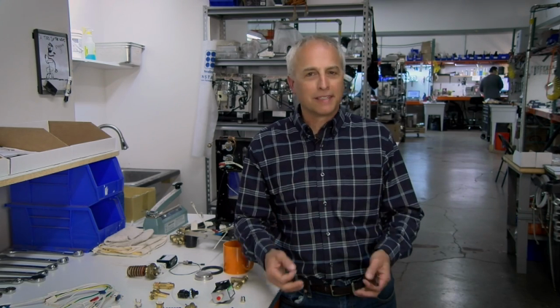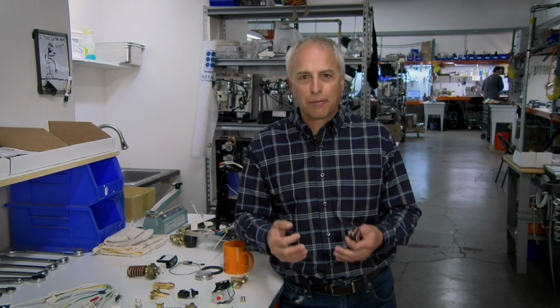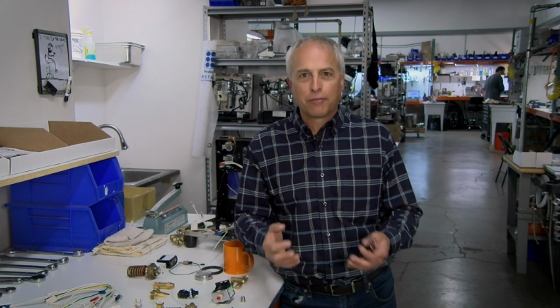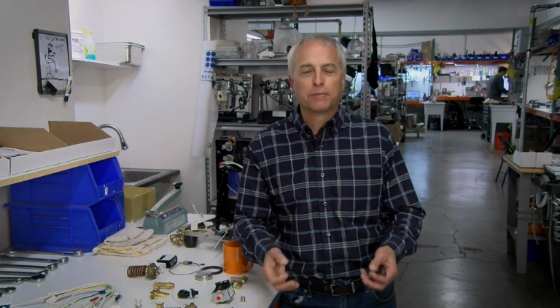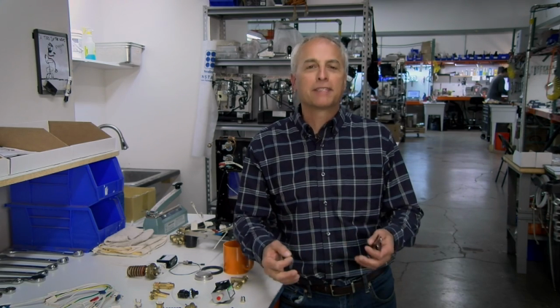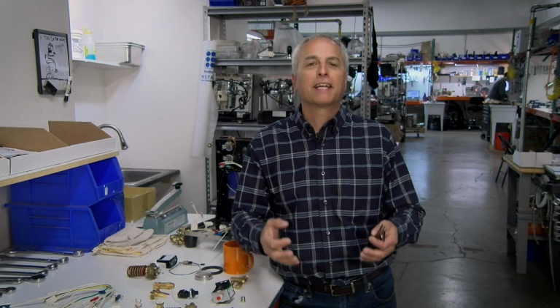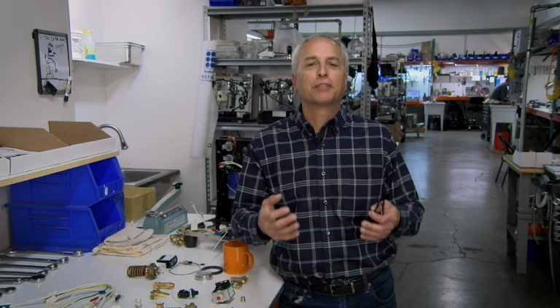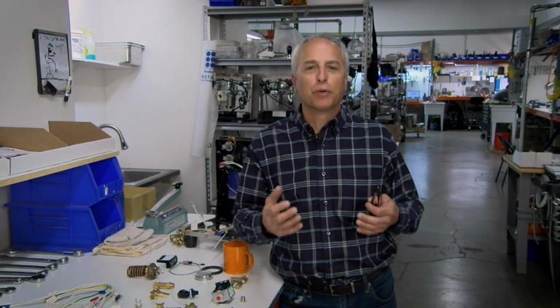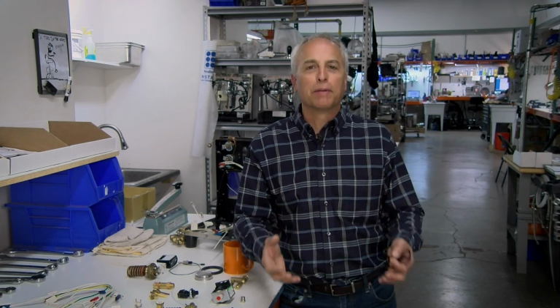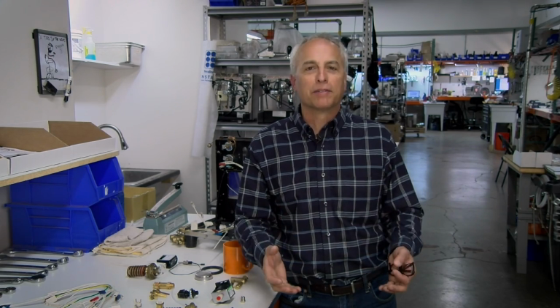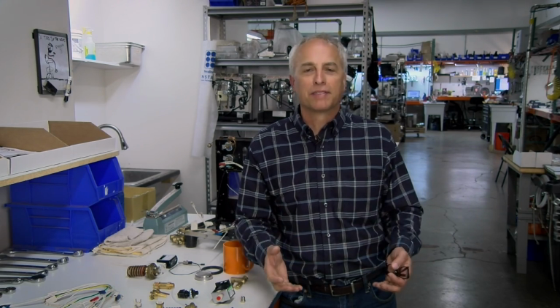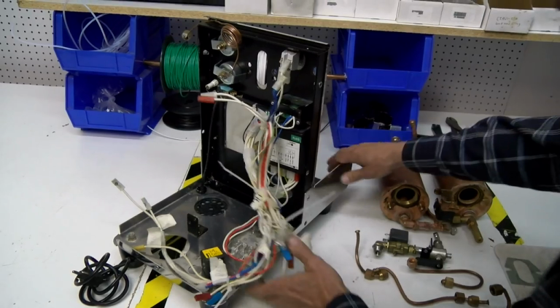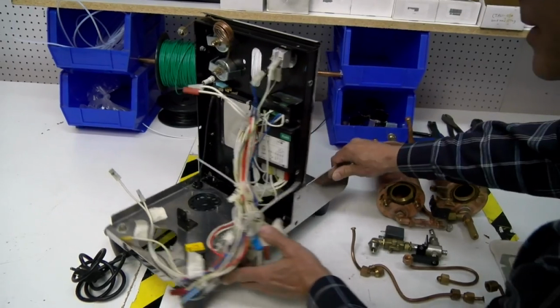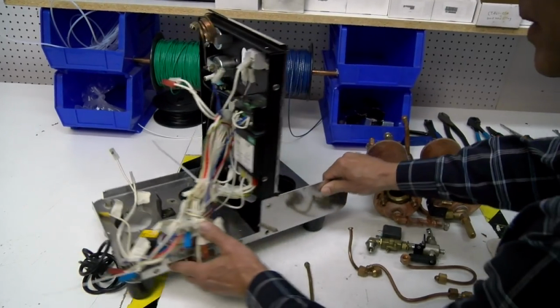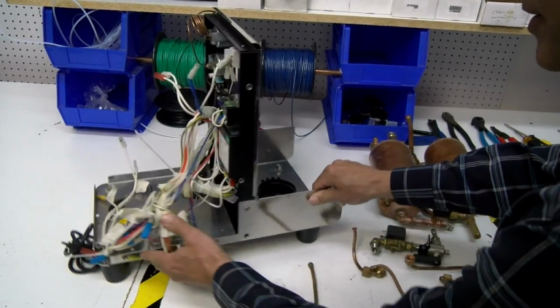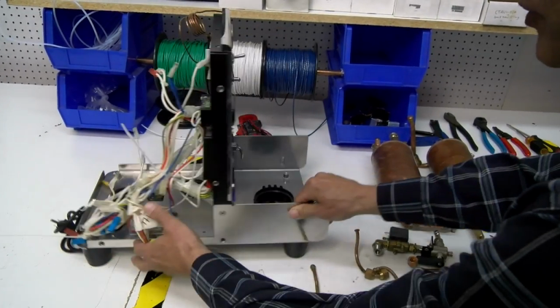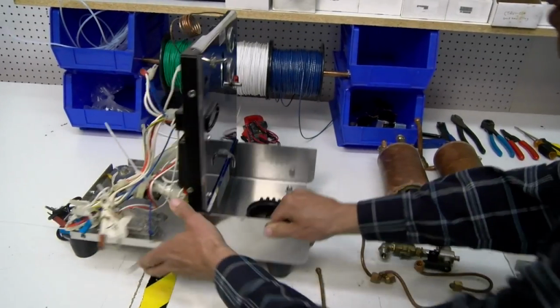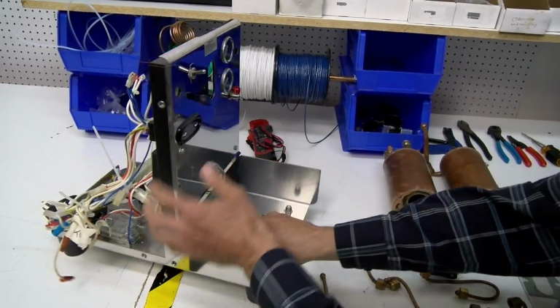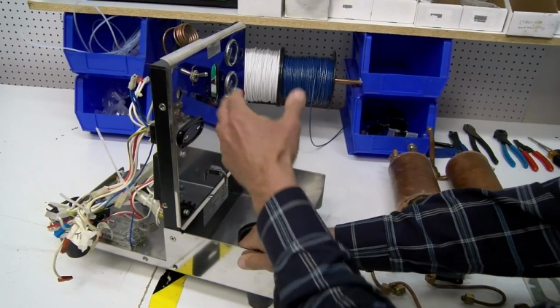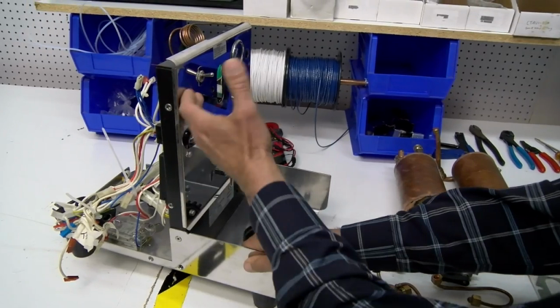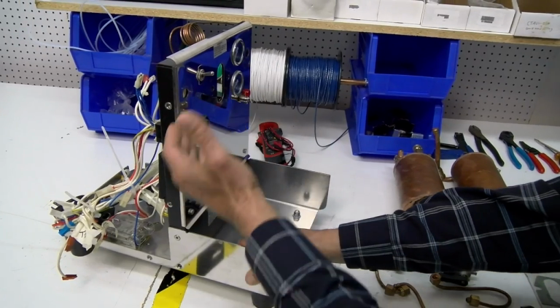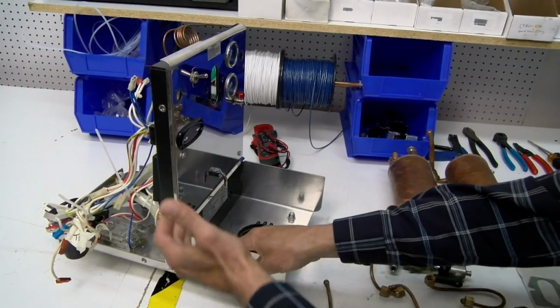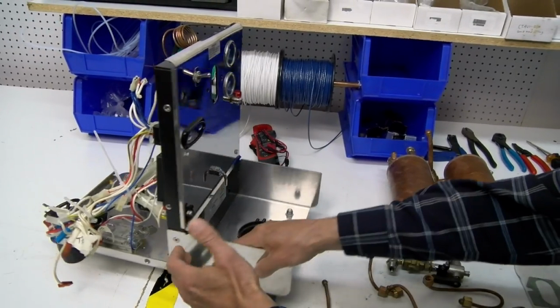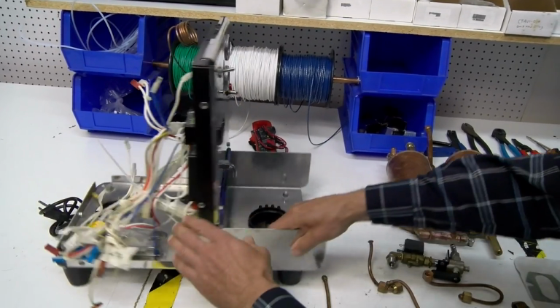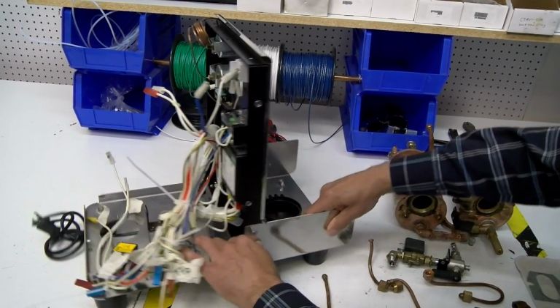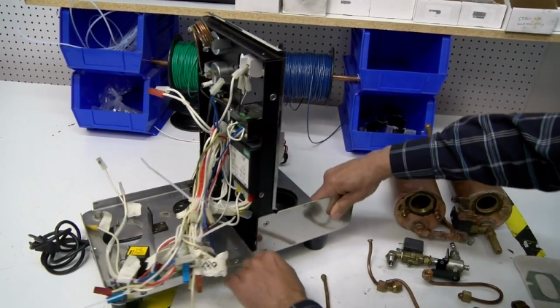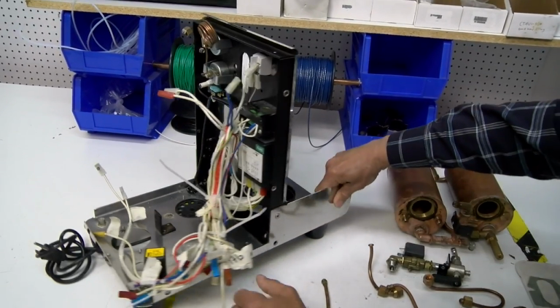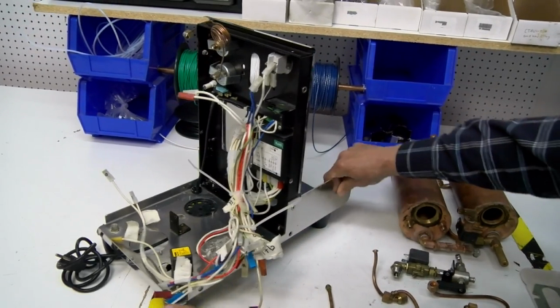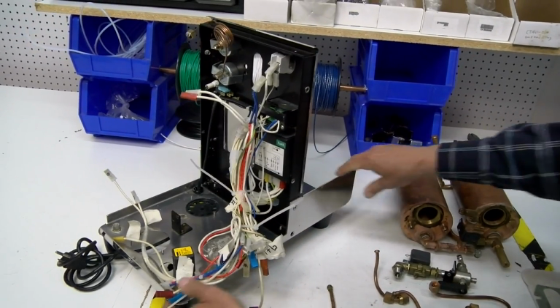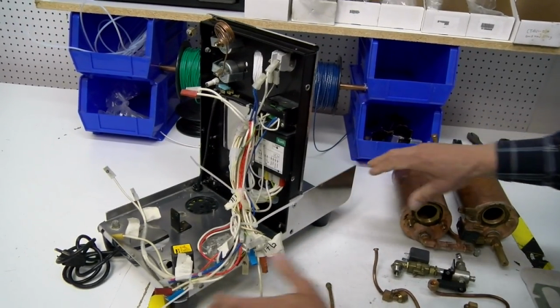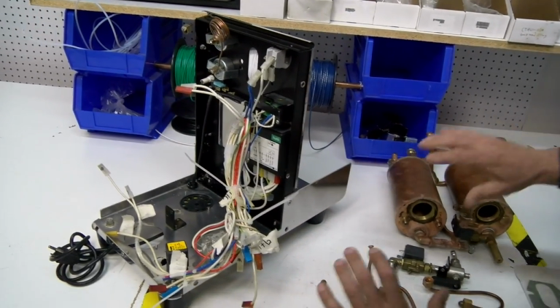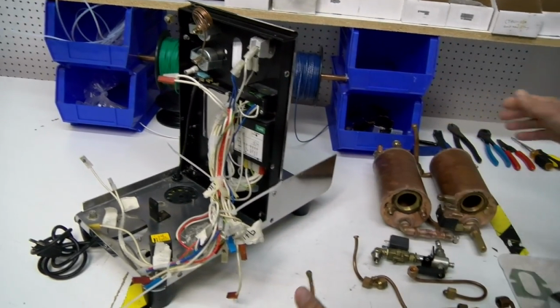They're not refurbished — these are actually rebuilds. So we get the group off, the steam valves, boilers, pumps, everything.